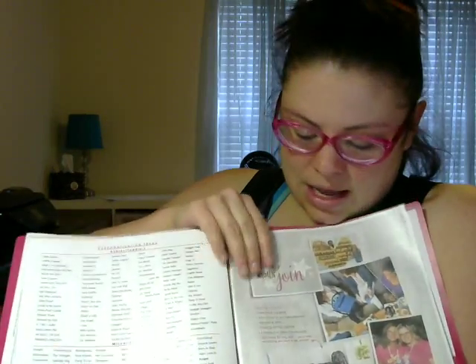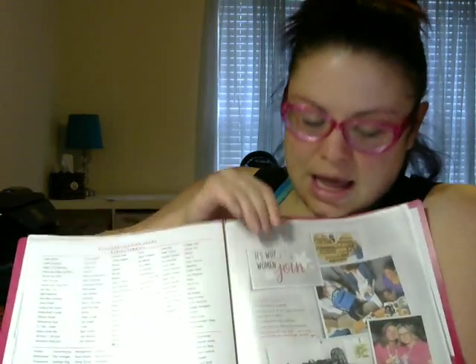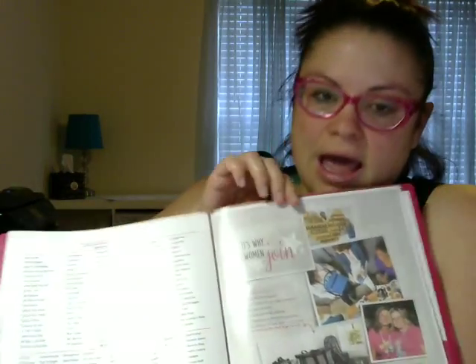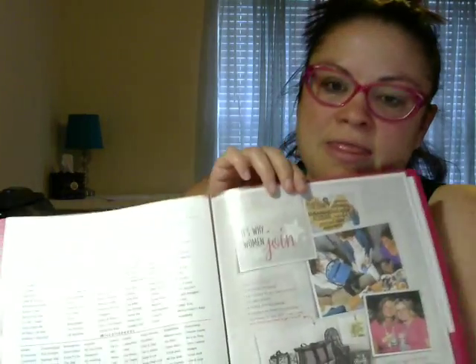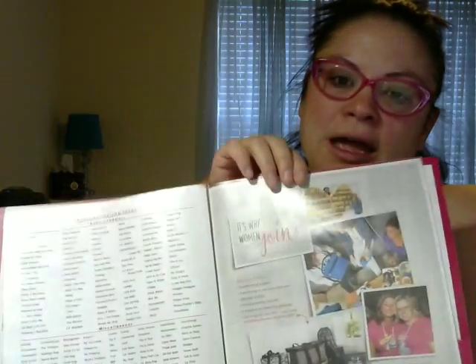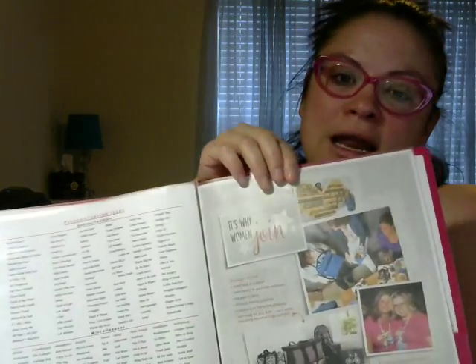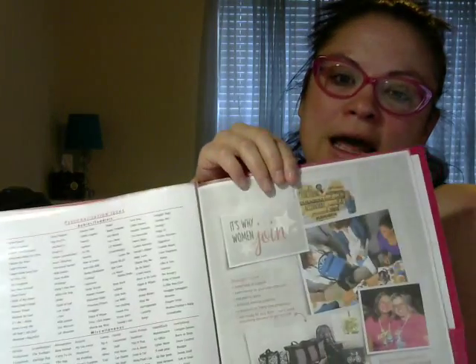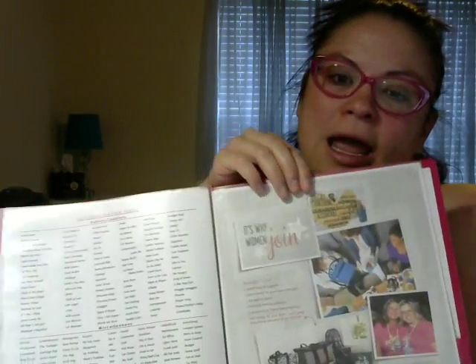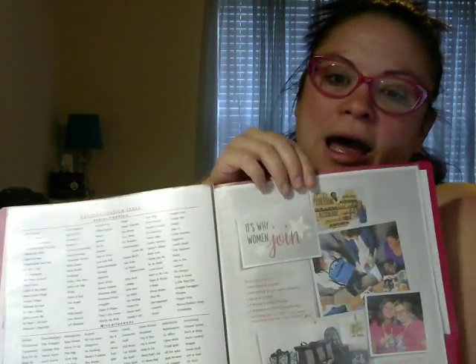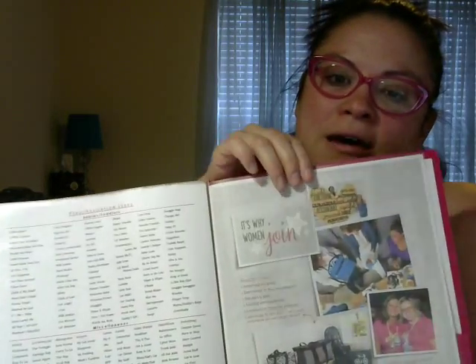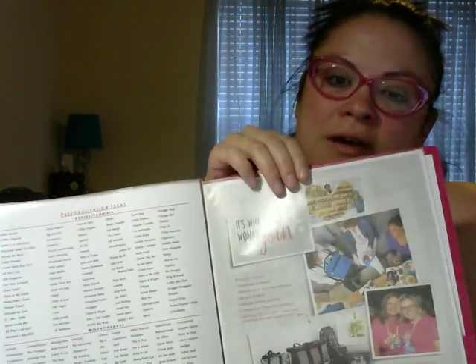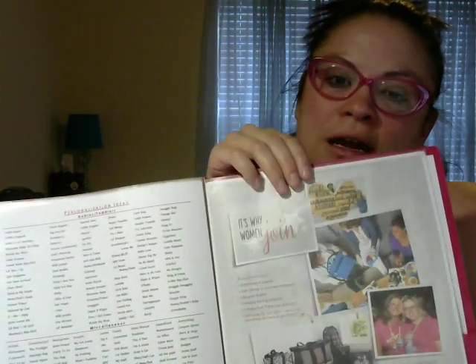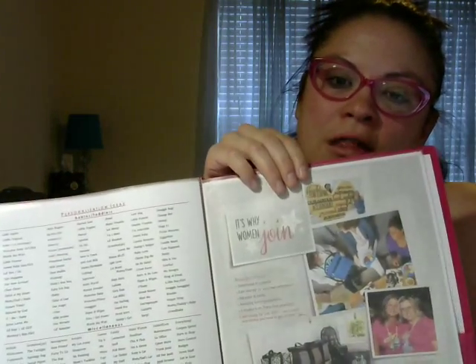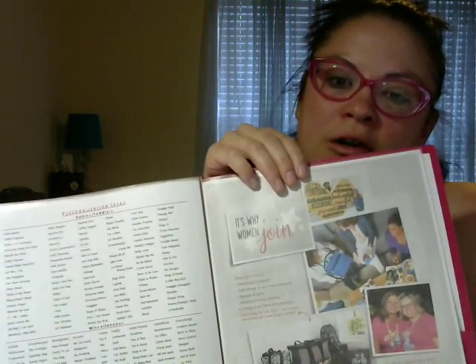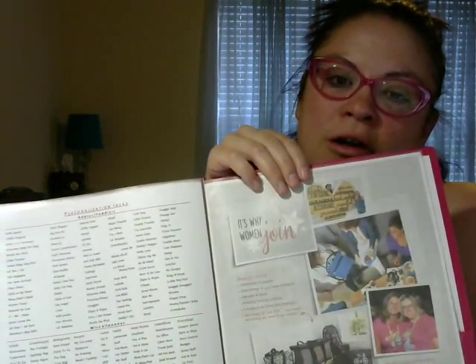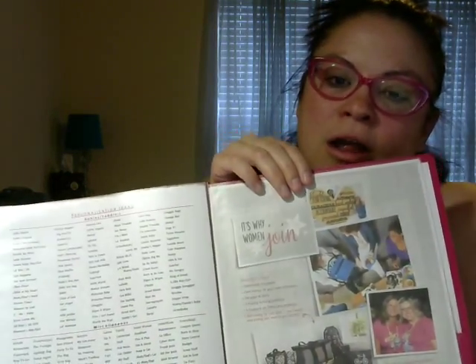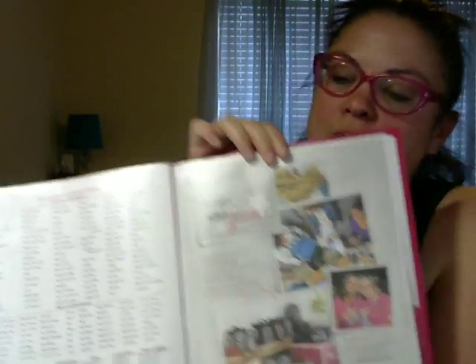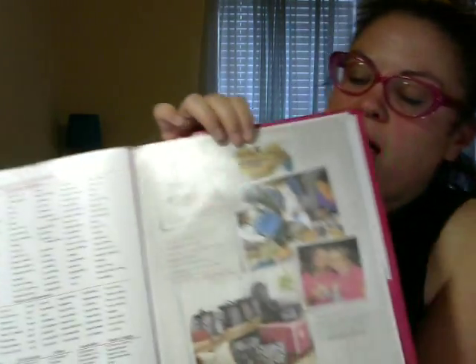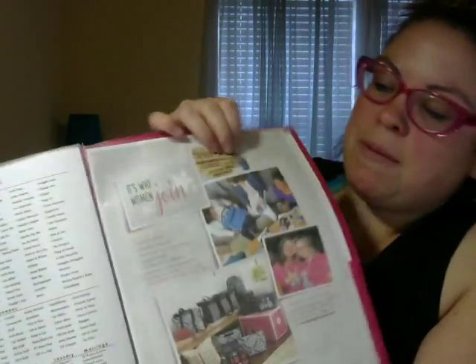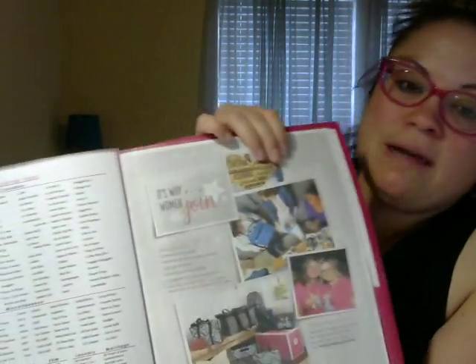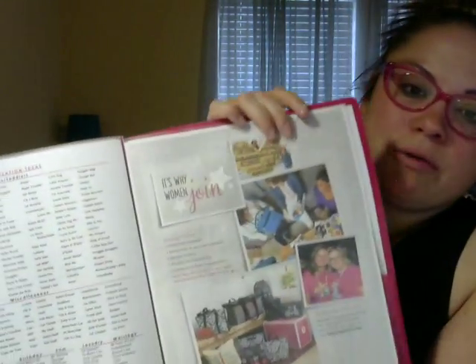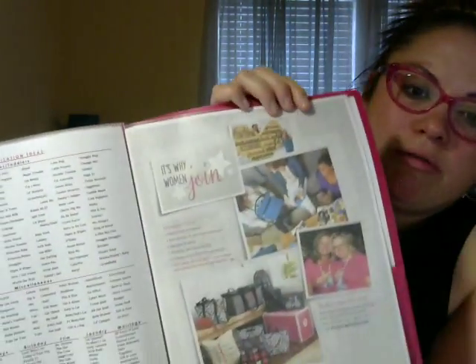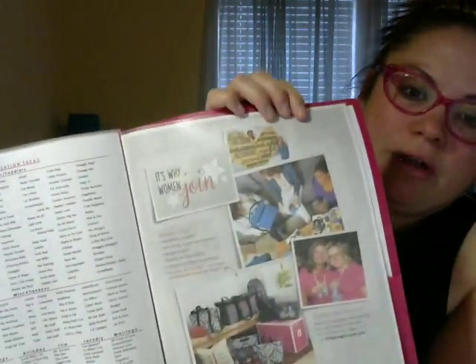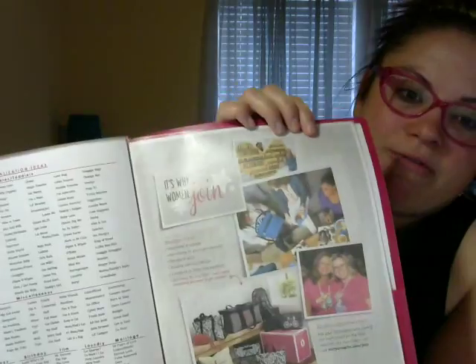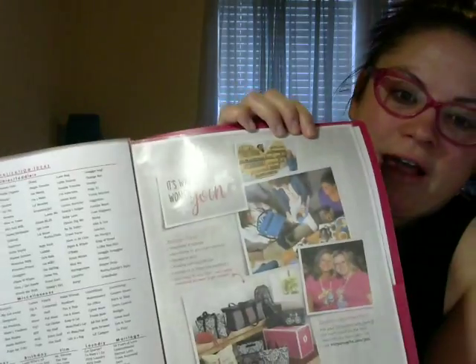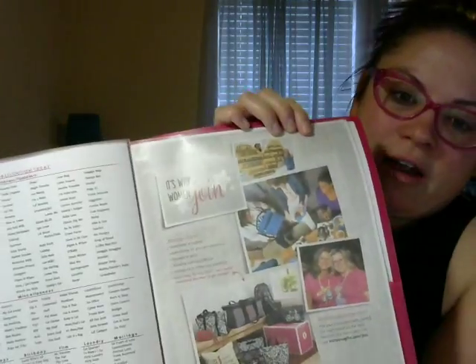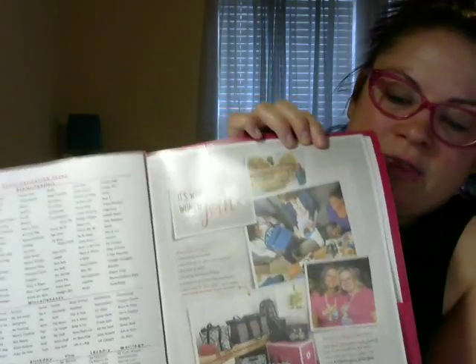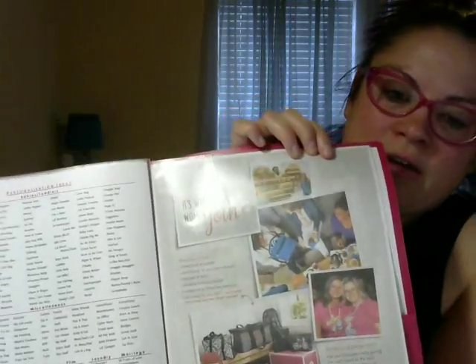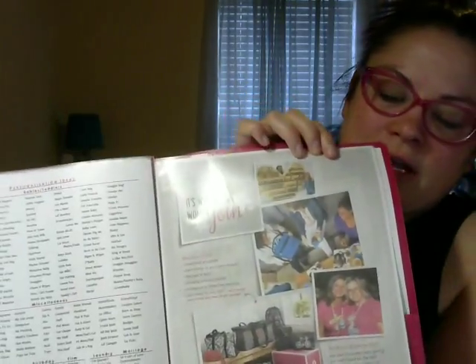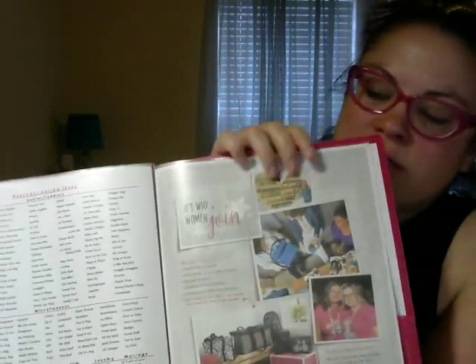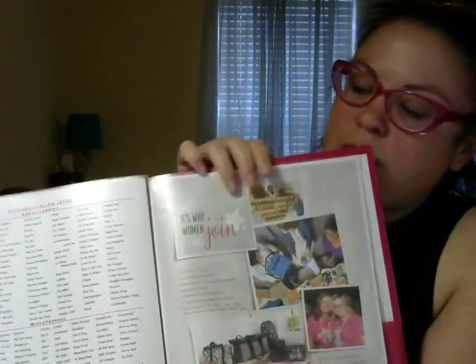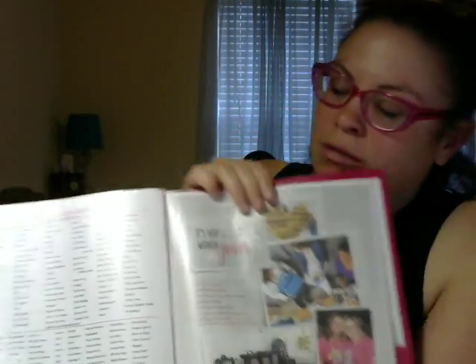I also have the recruiting flyer in there as well.